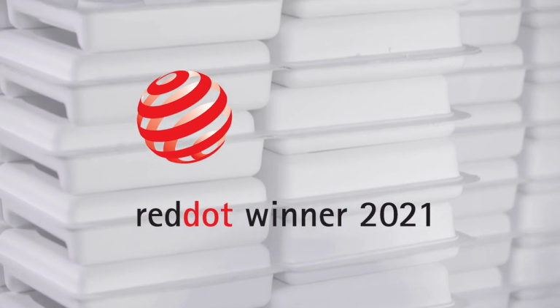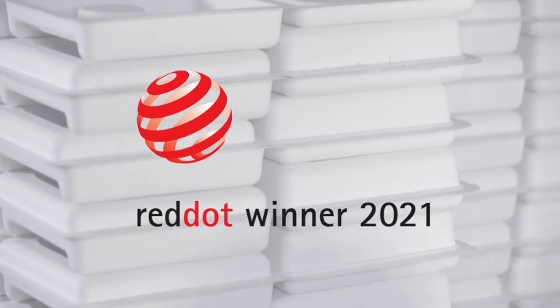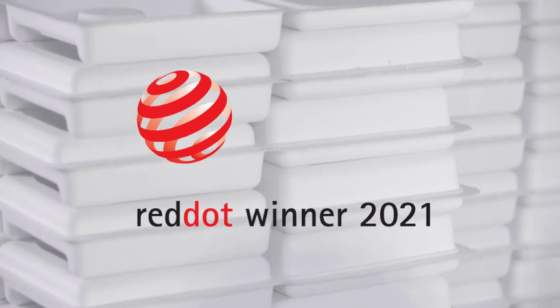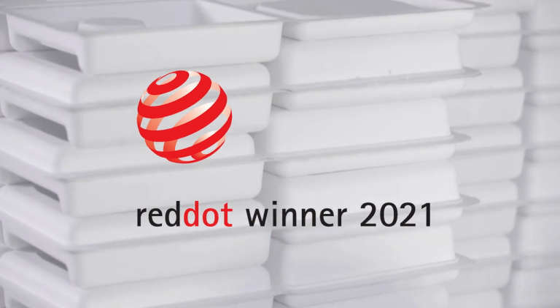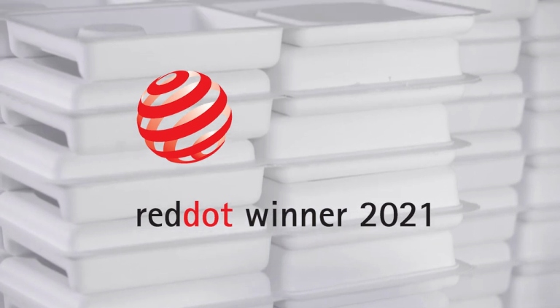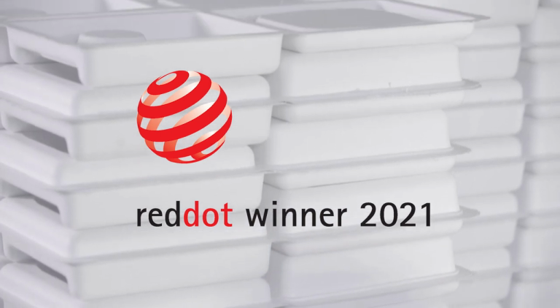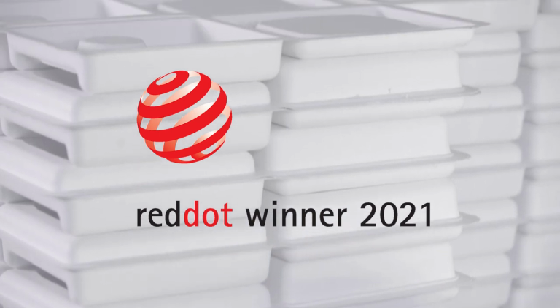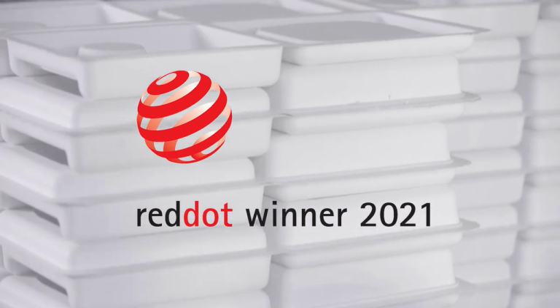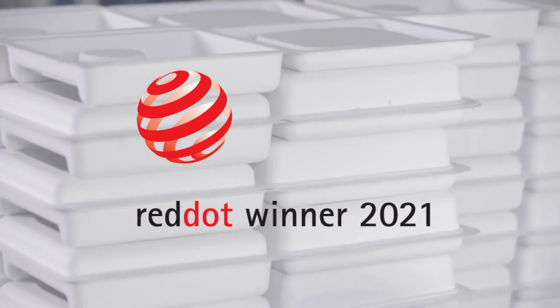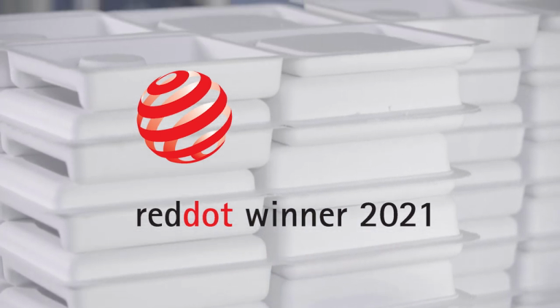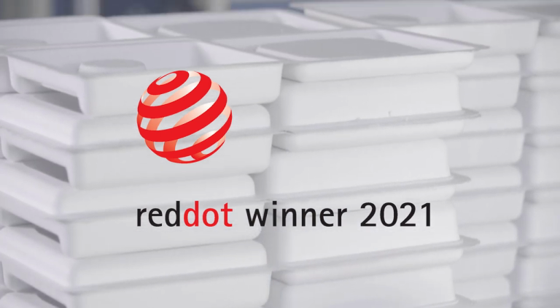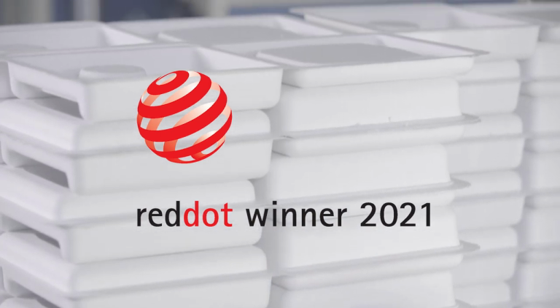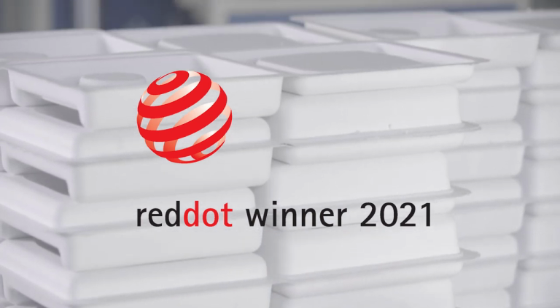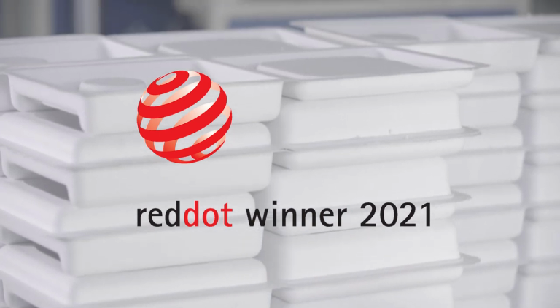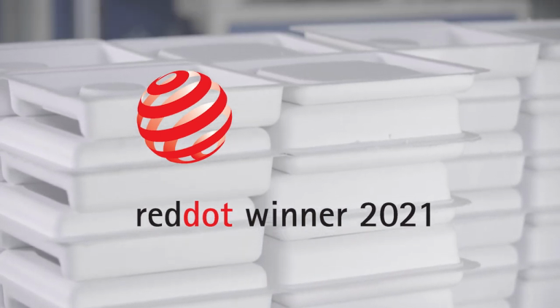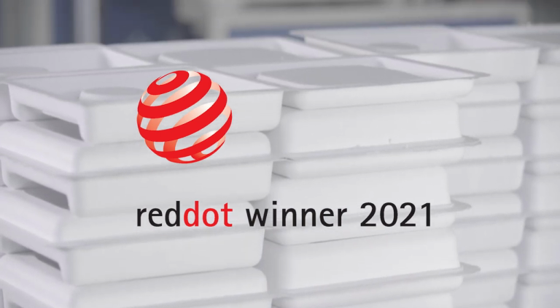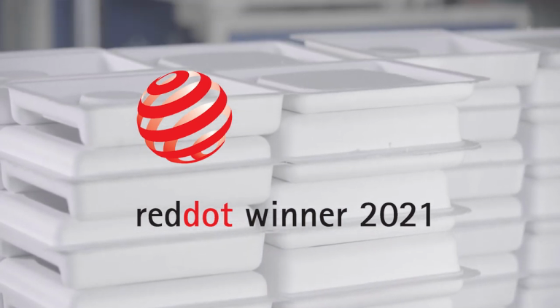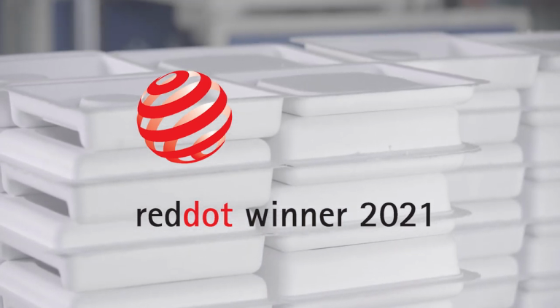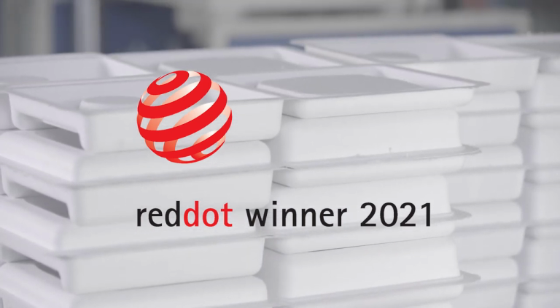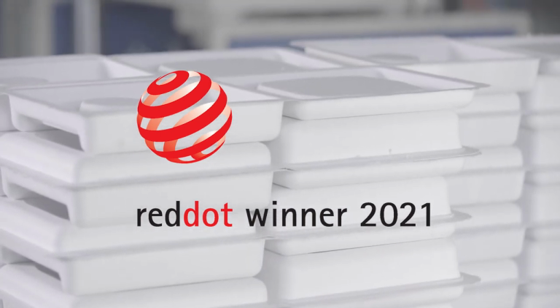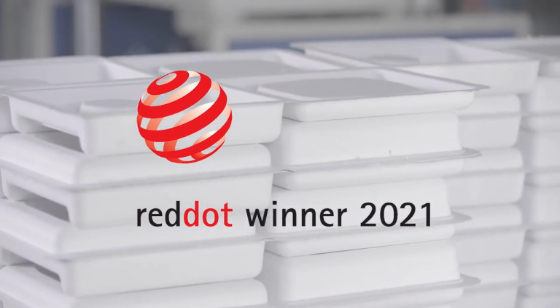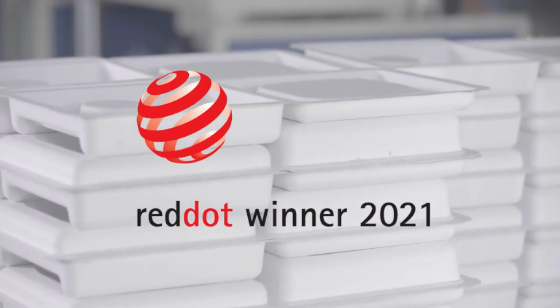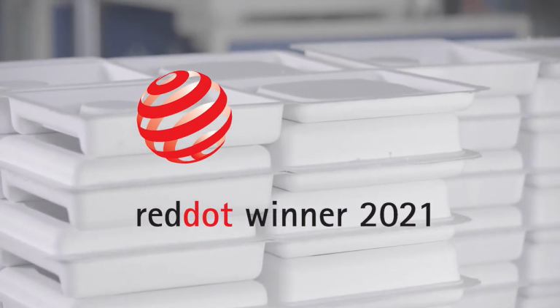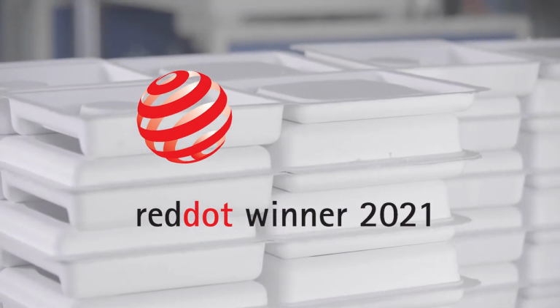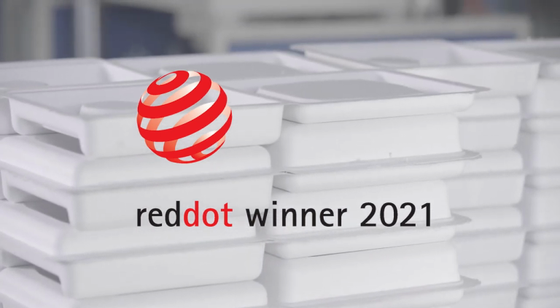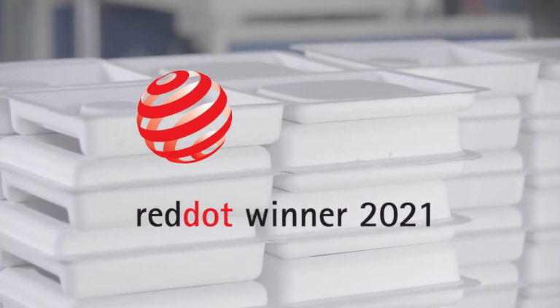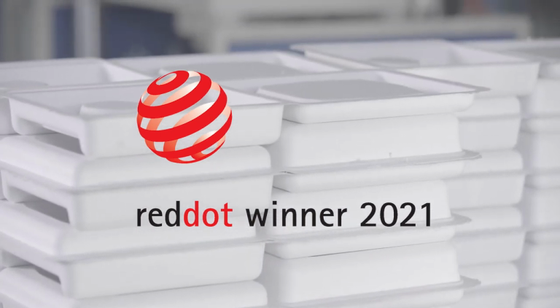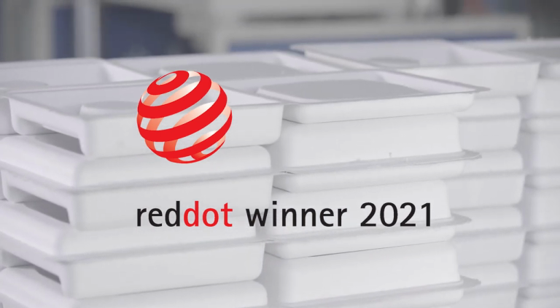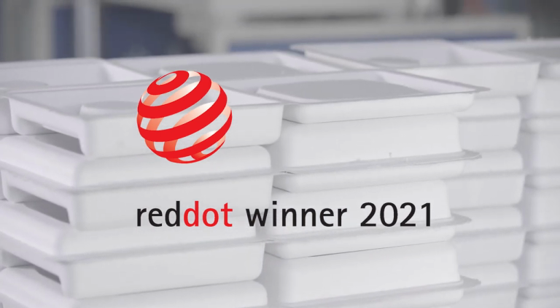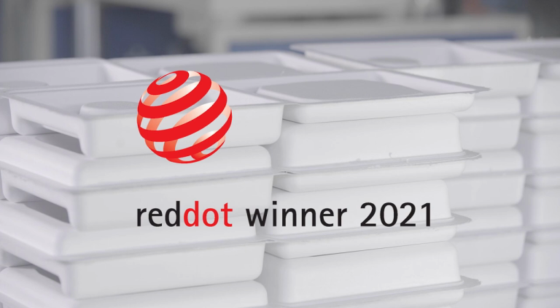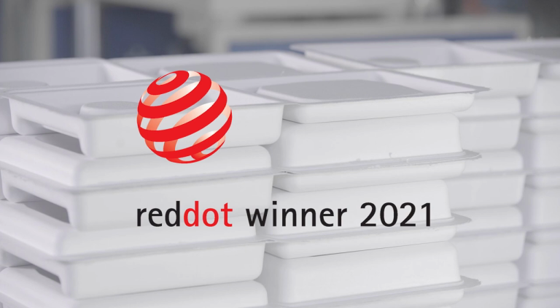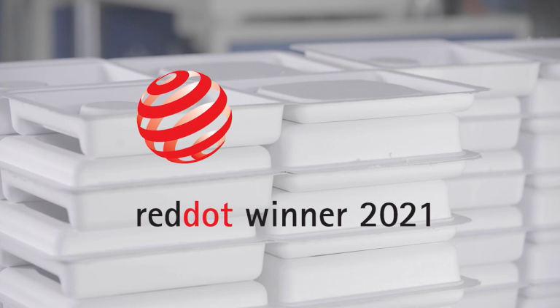We're so honored to be recognized by the Red Dot Jurors. Thank you.